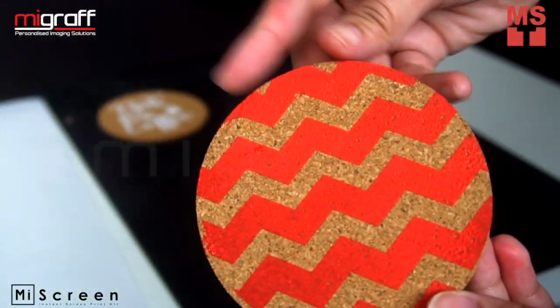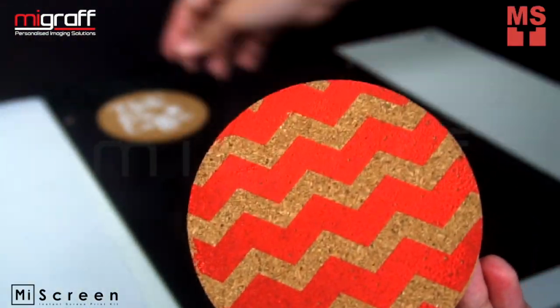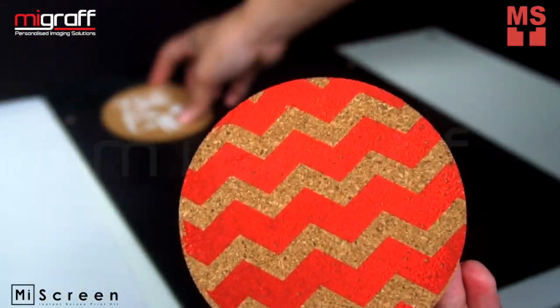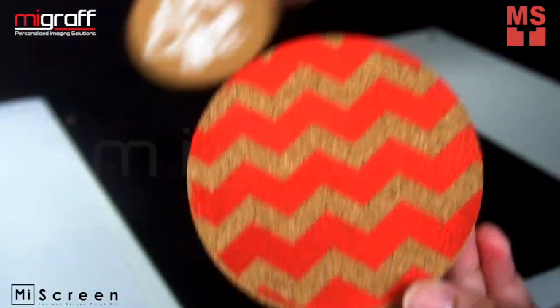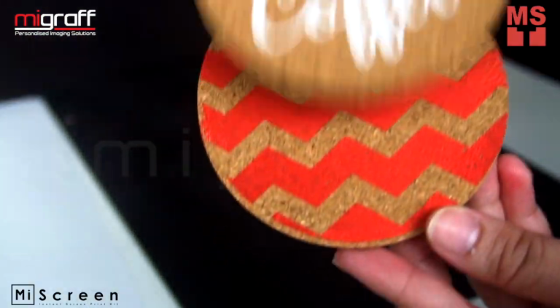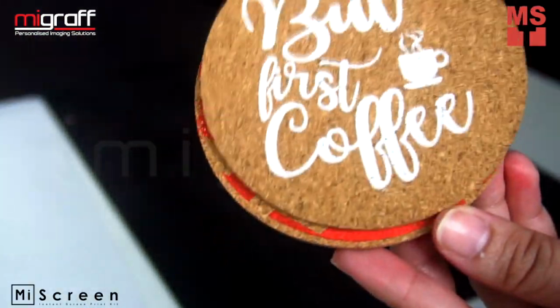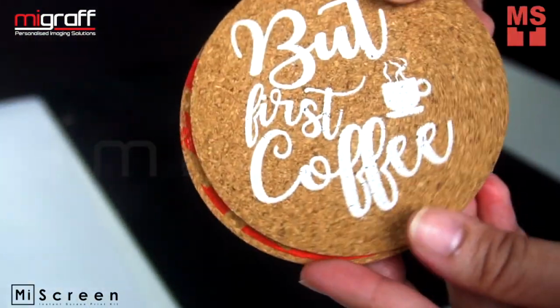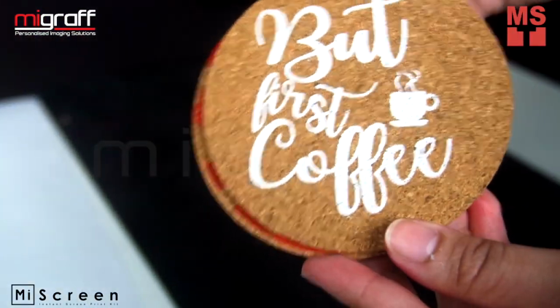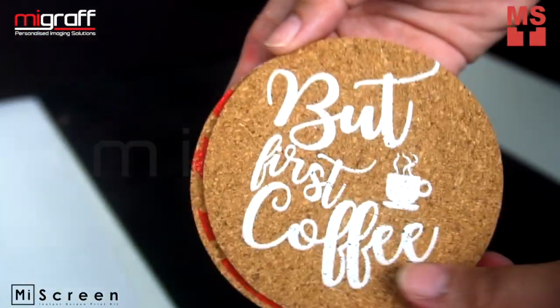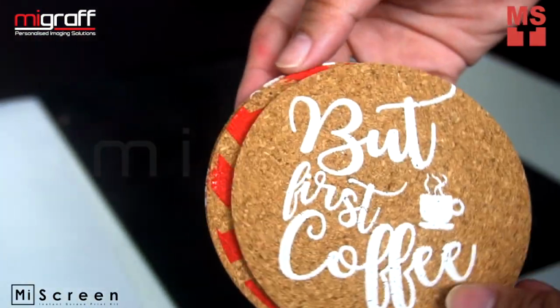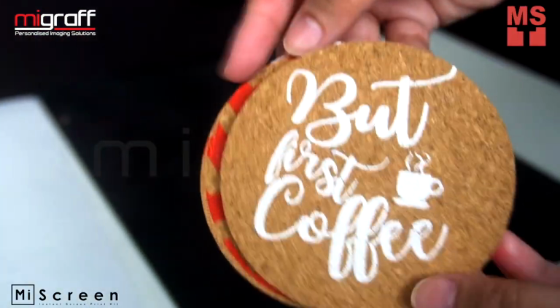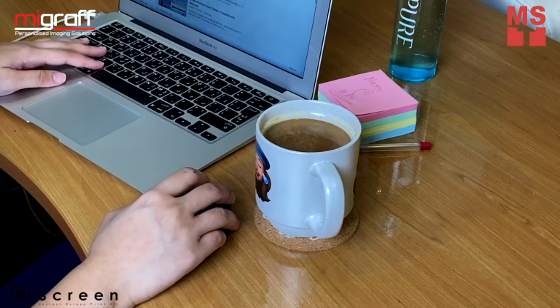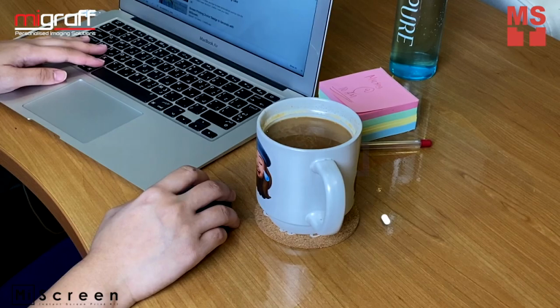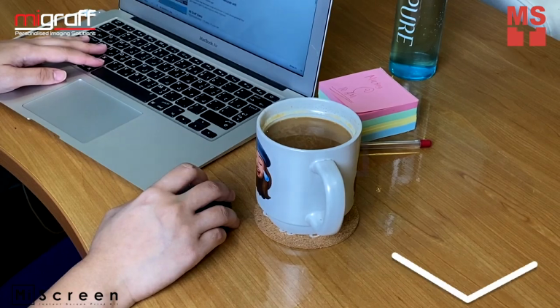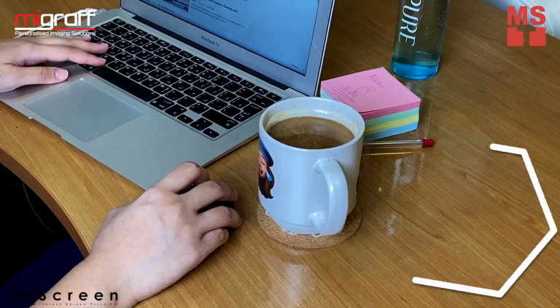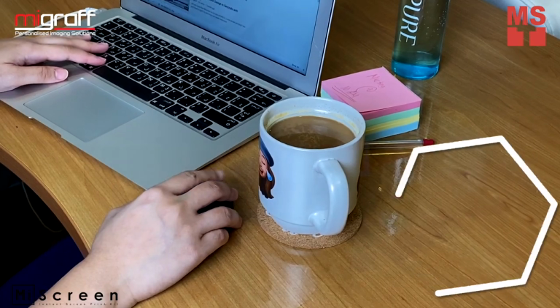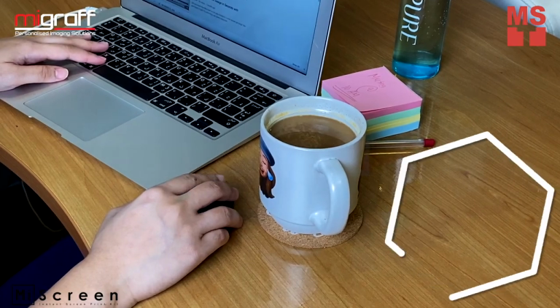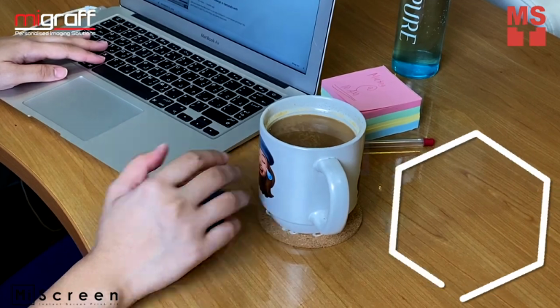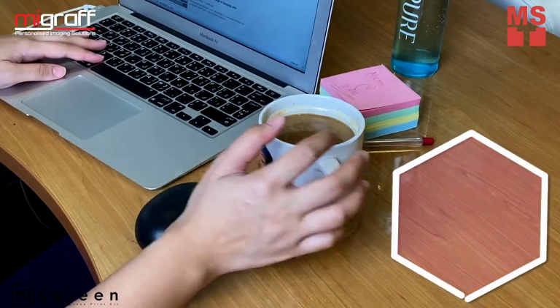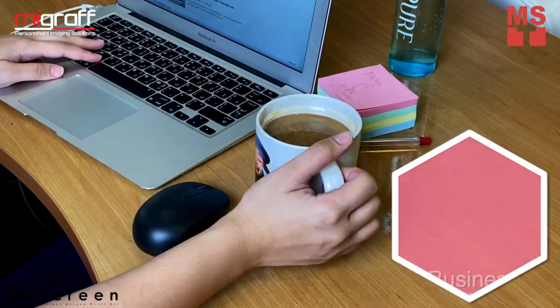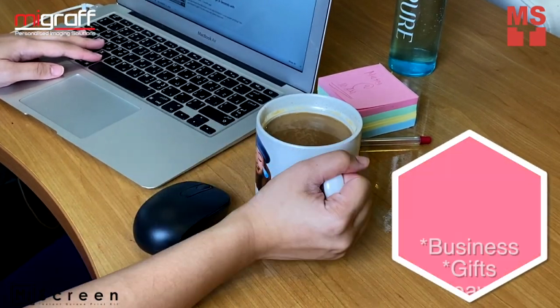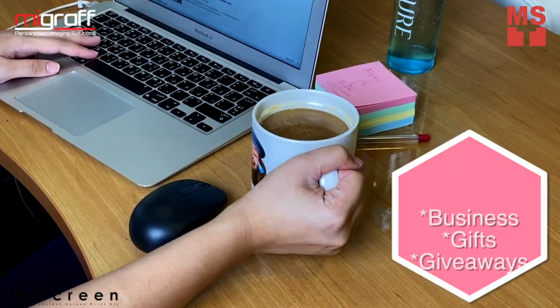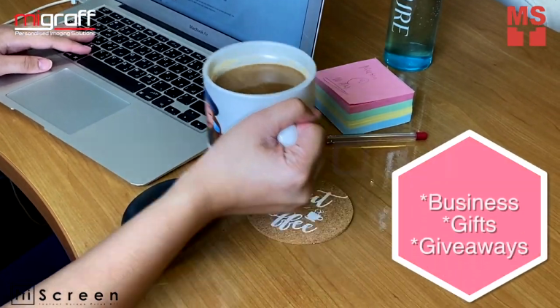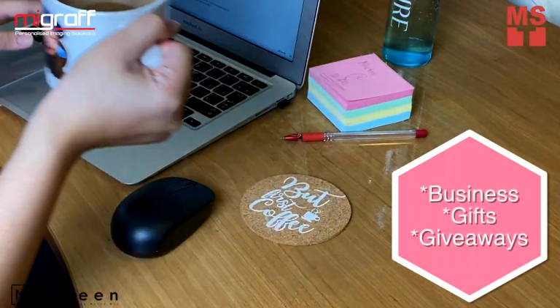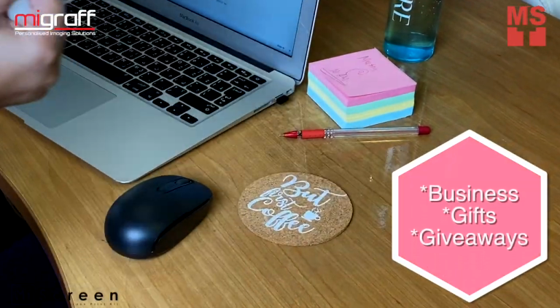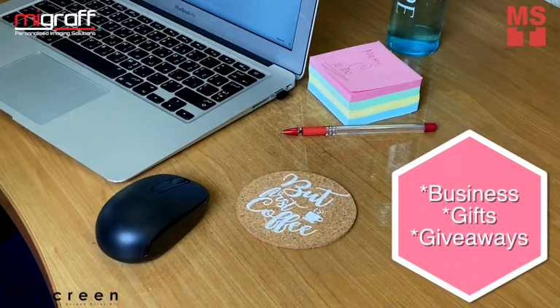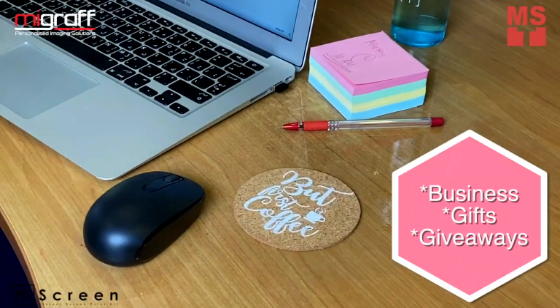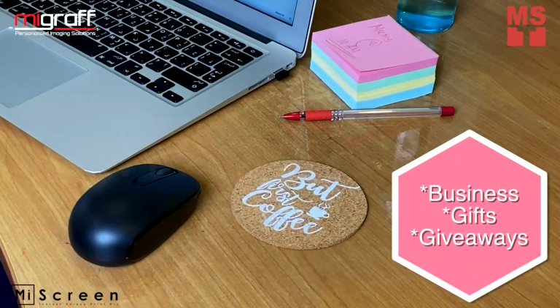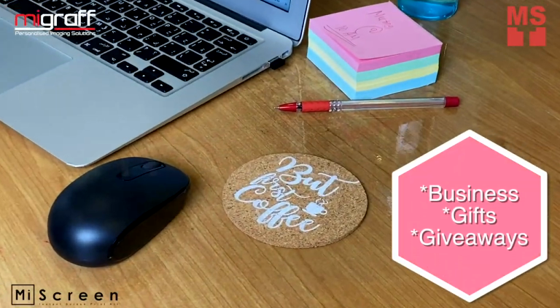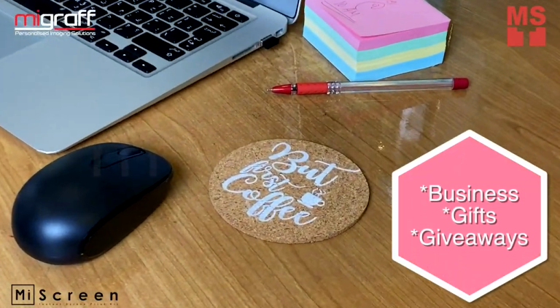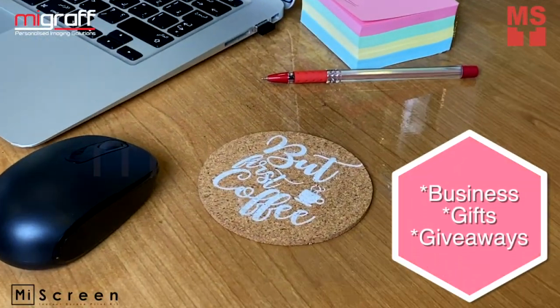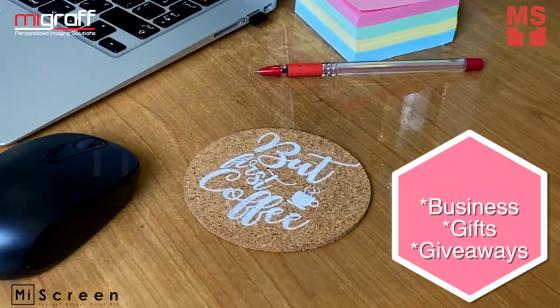So personalize your cork coasters now for business, giveaways, gifts, or for your personal use.